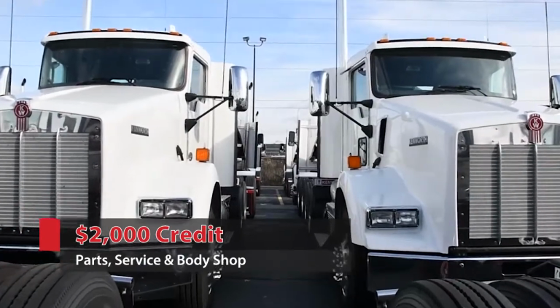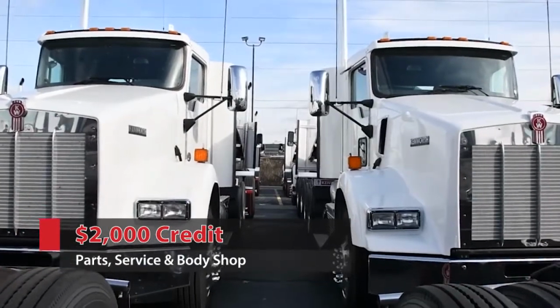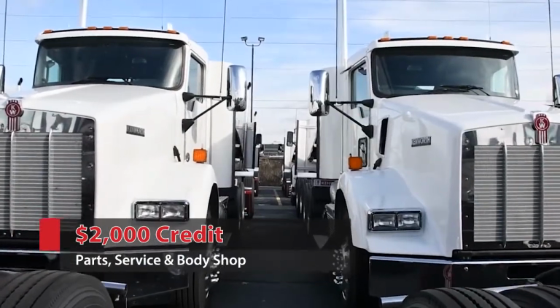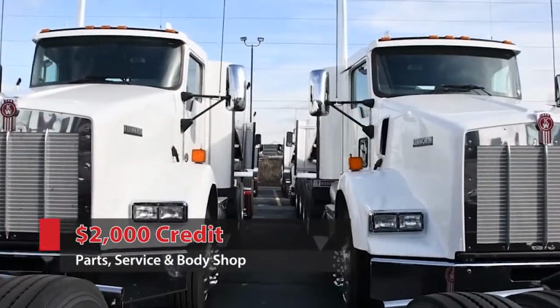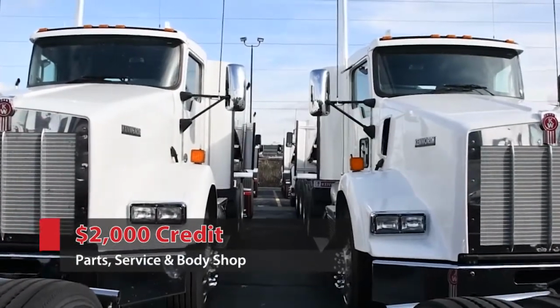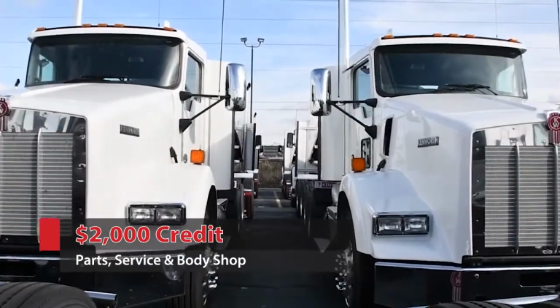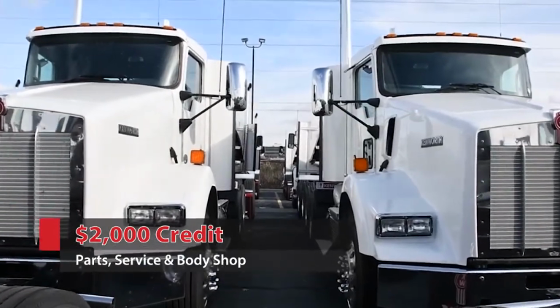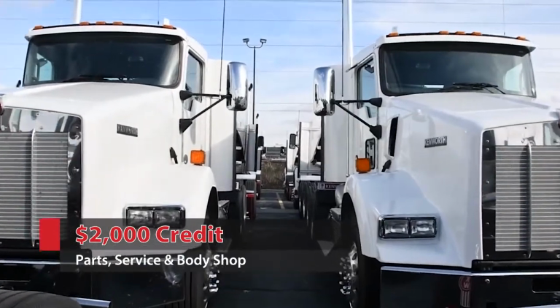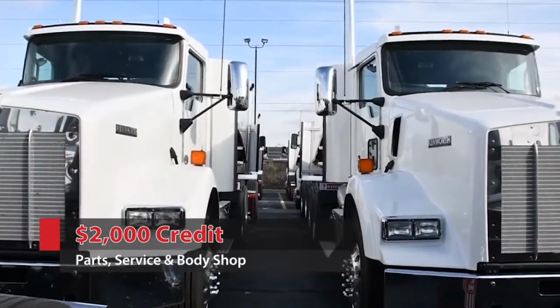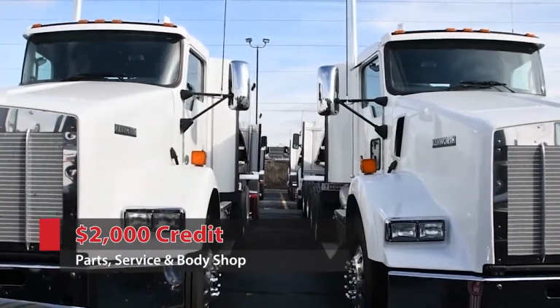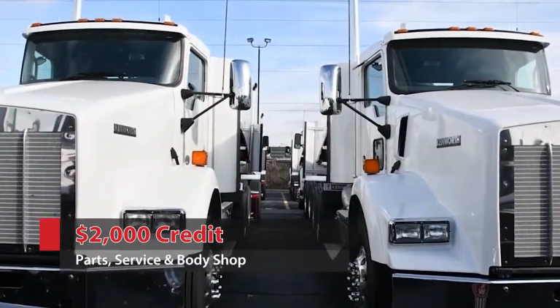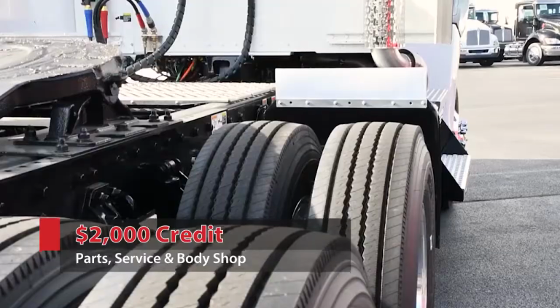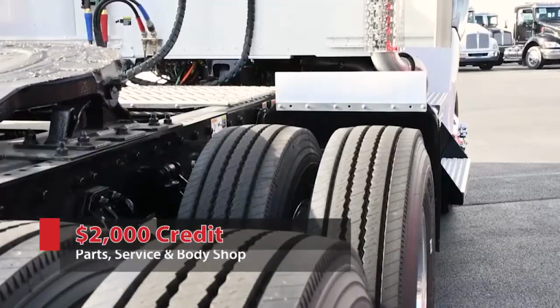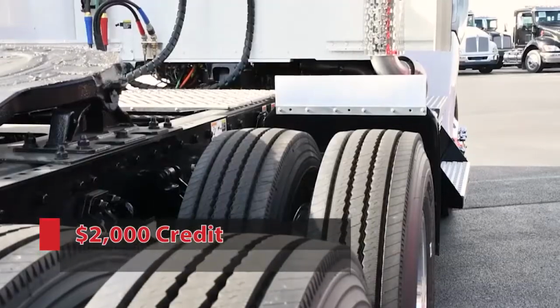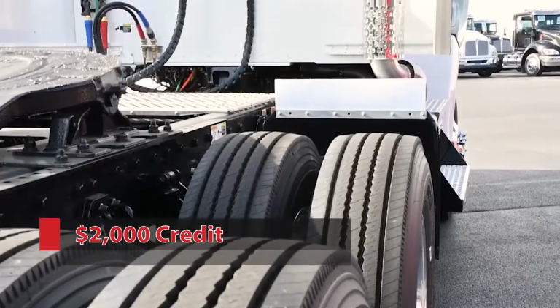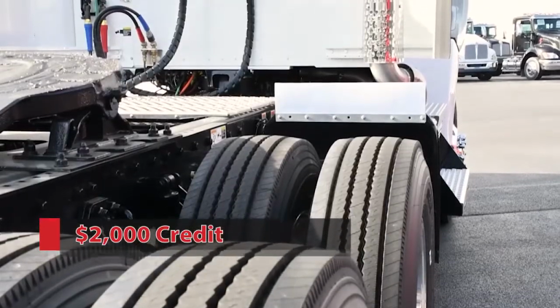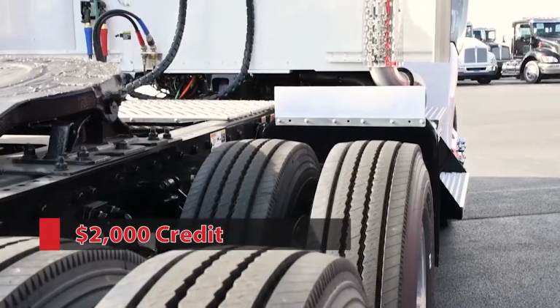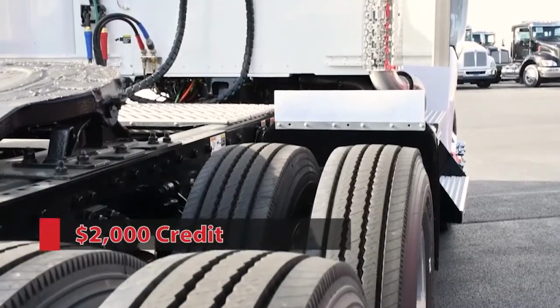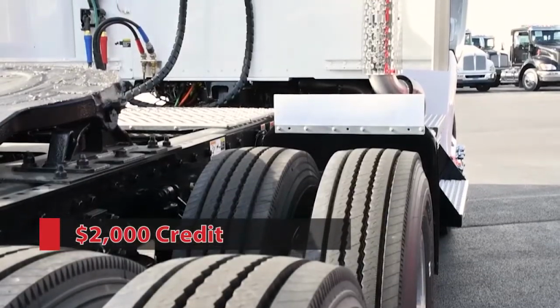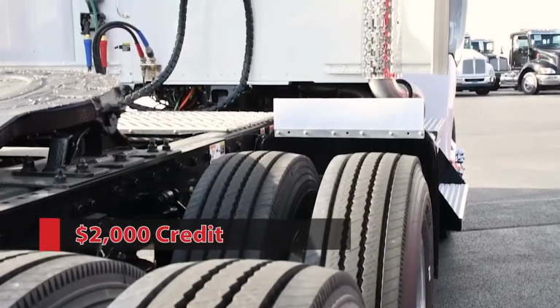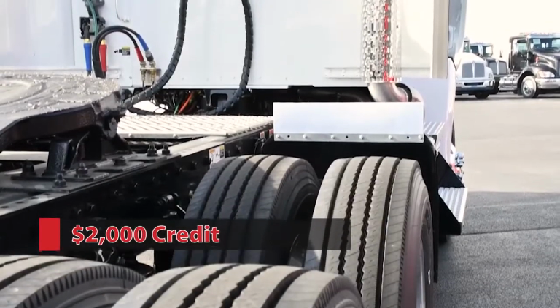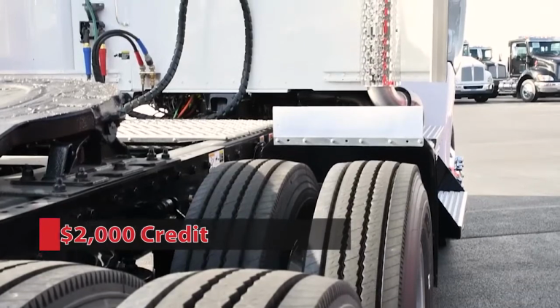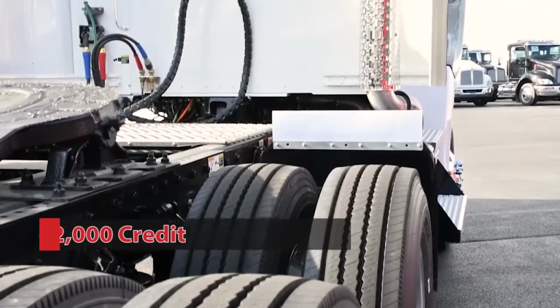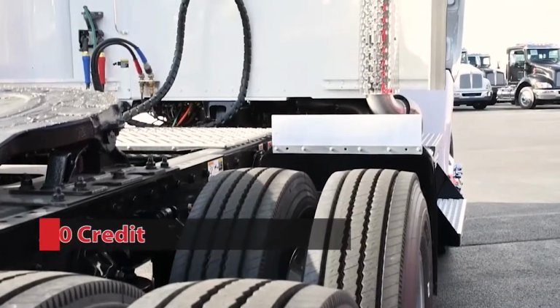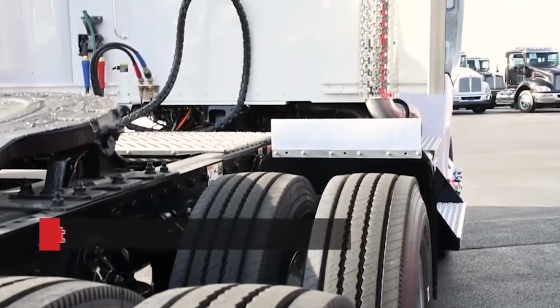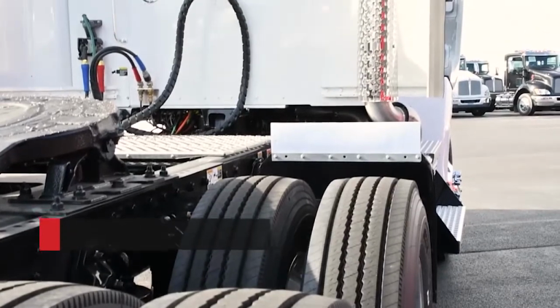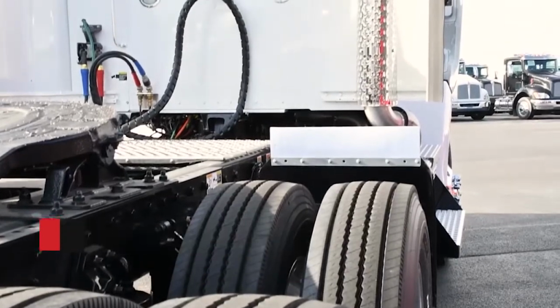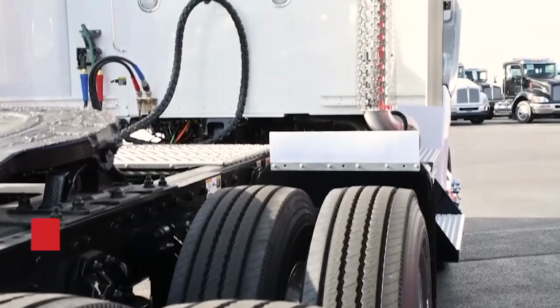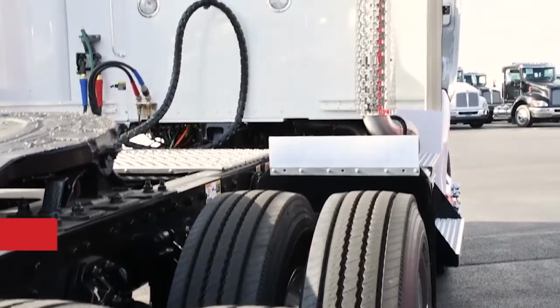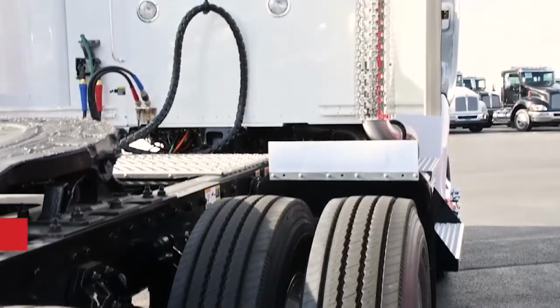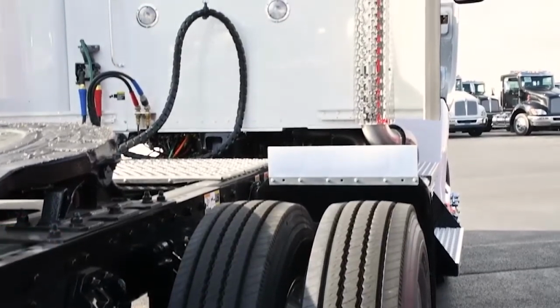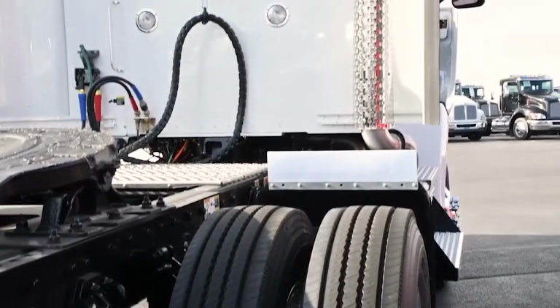With a neutral white exterior and sleek gray interior, these trucks can be customized to fit your business needs.